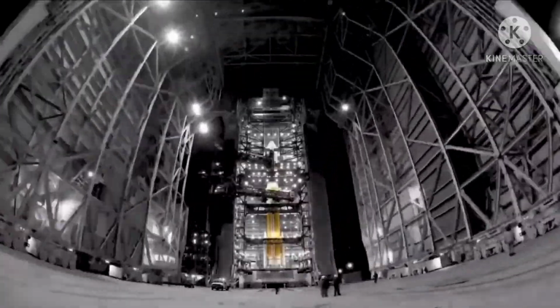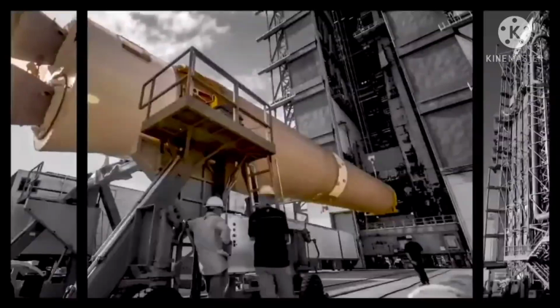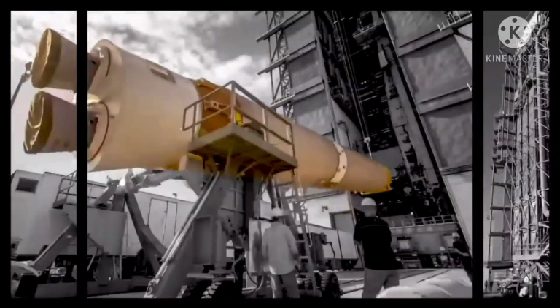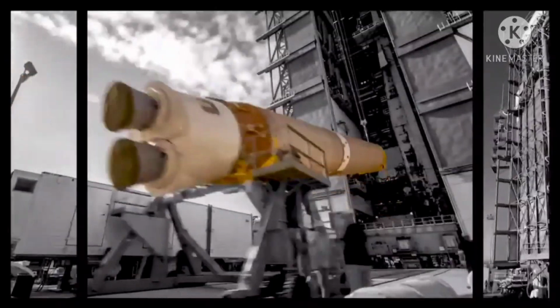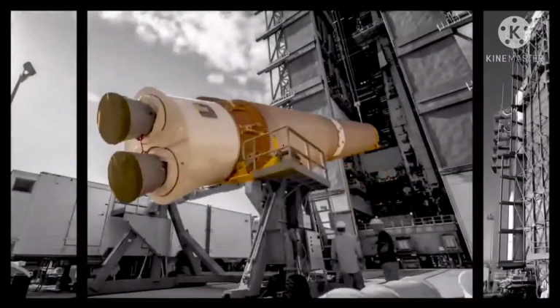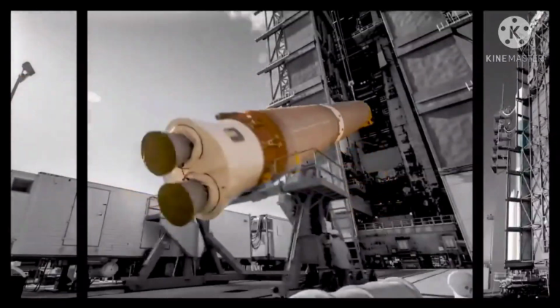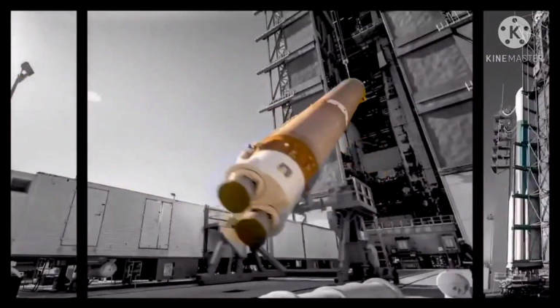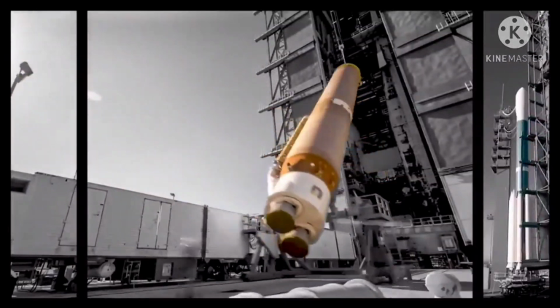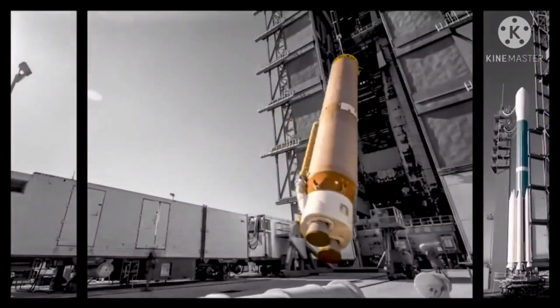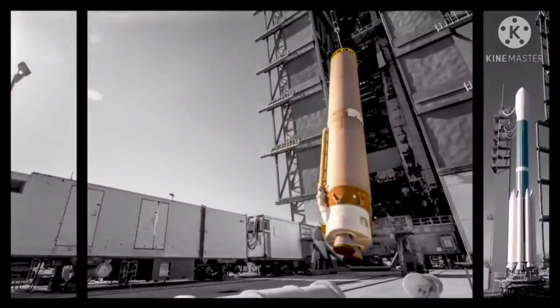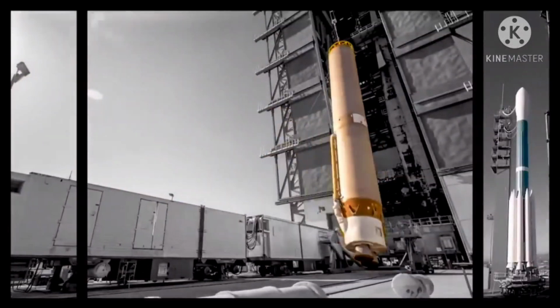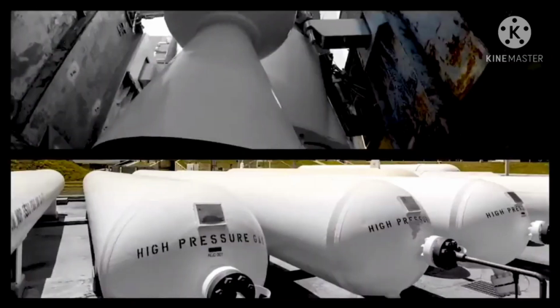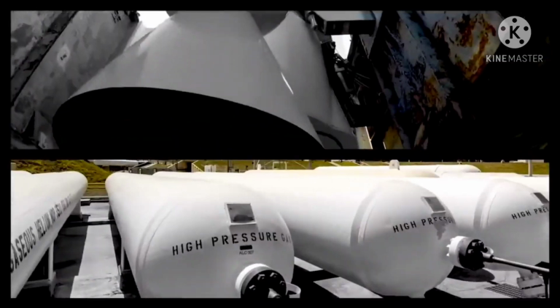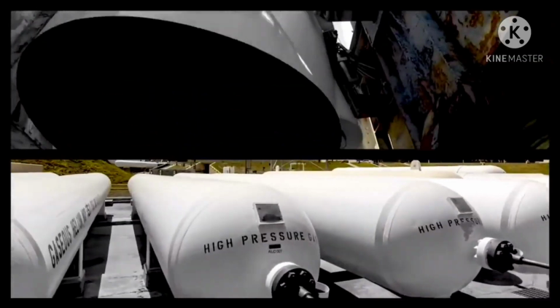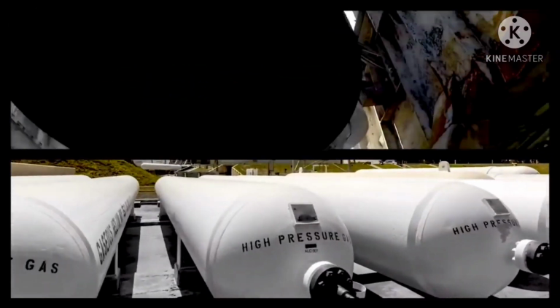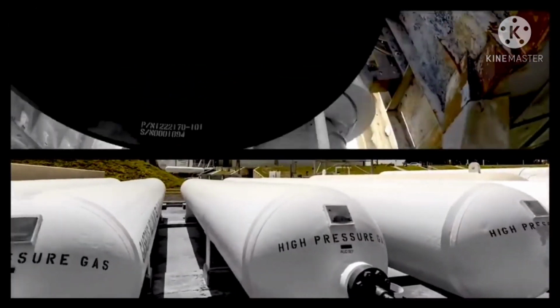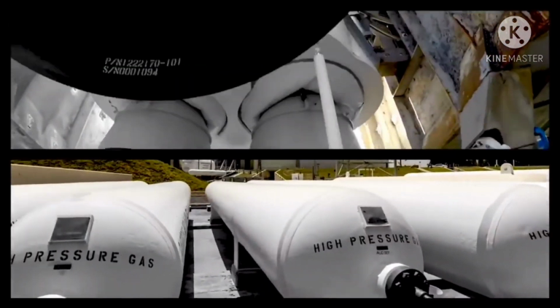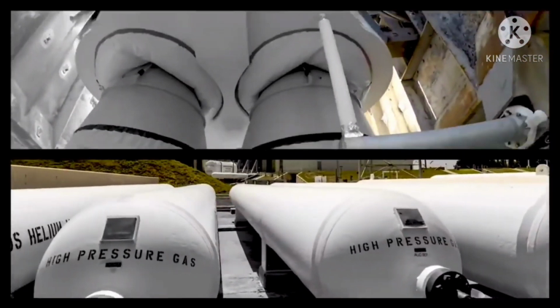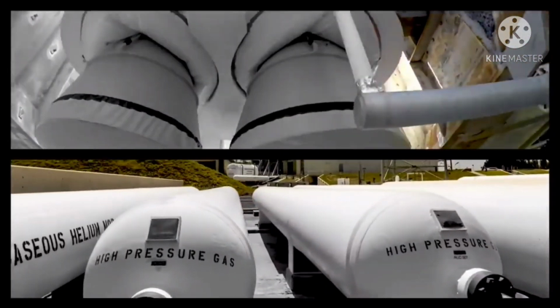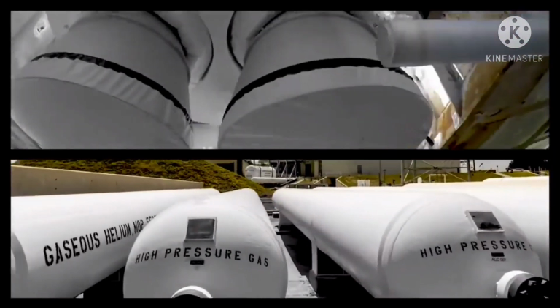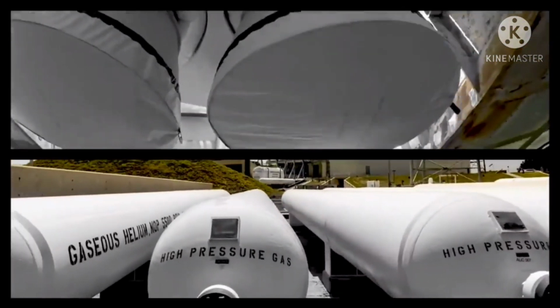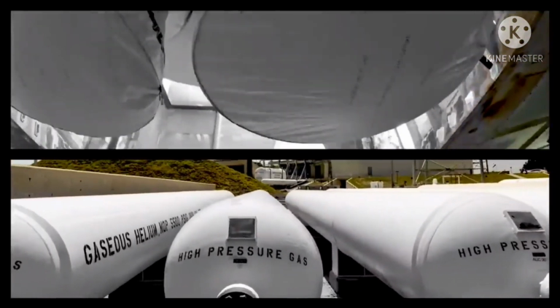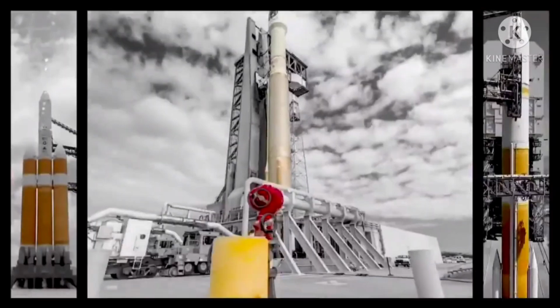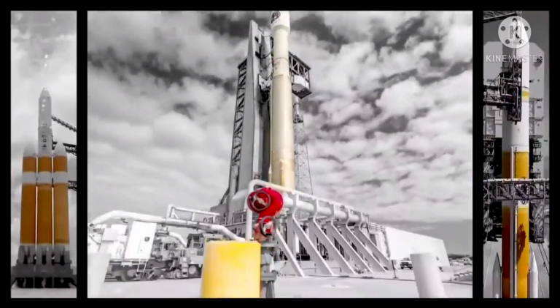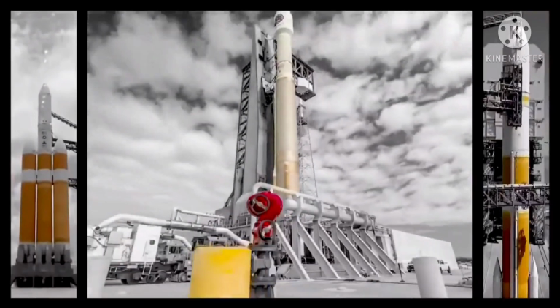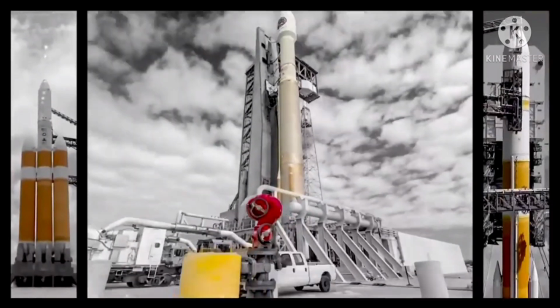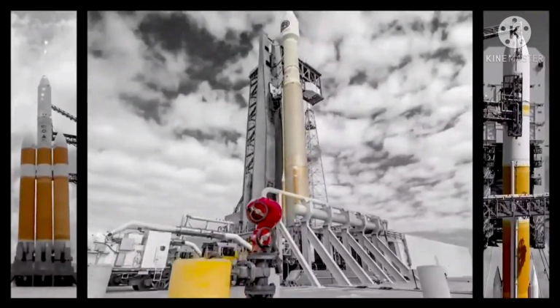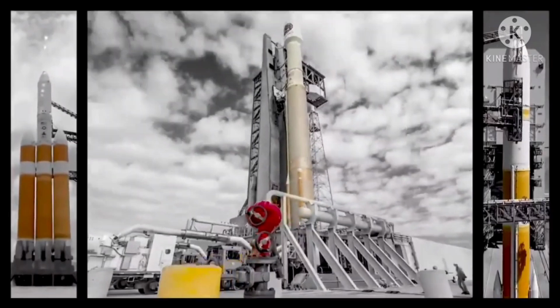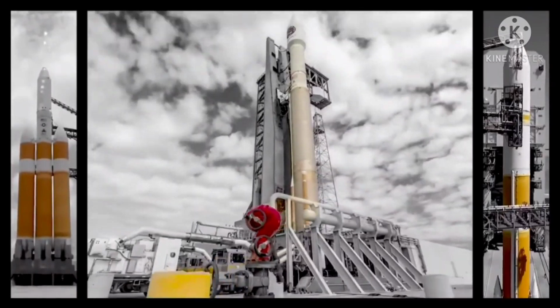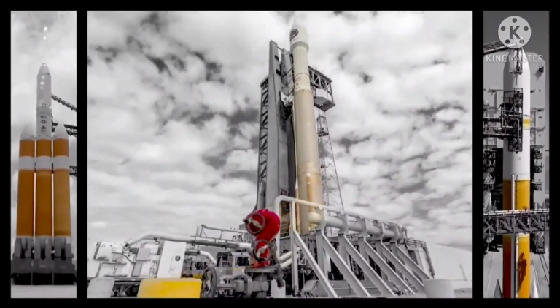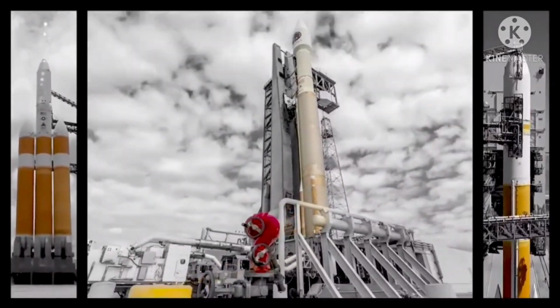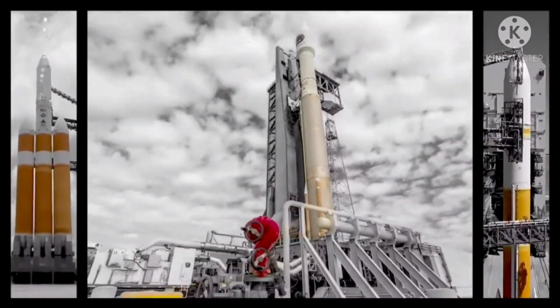Launch director, launch vehicle is ready for launch. Mission director, three, you have permission. Two on.